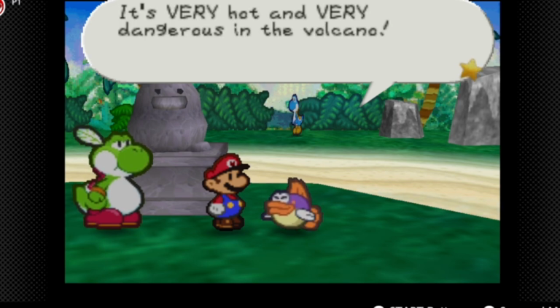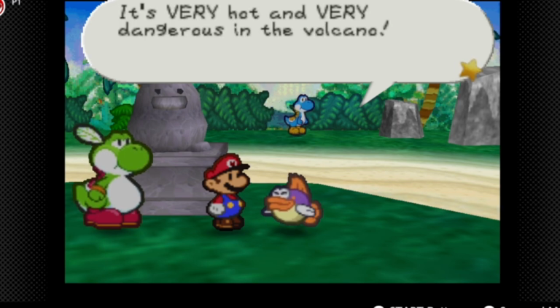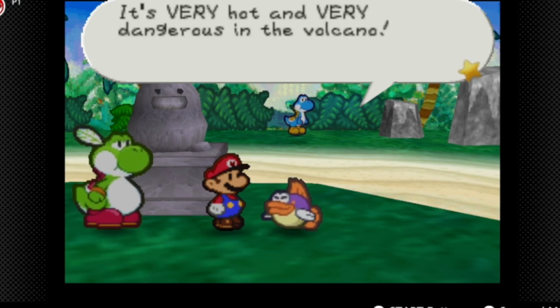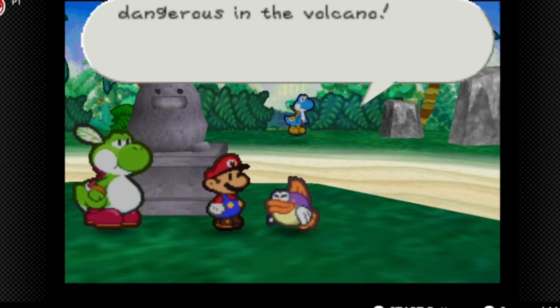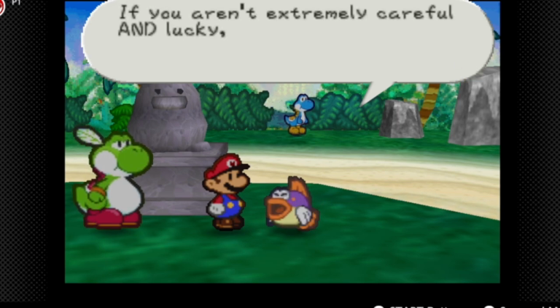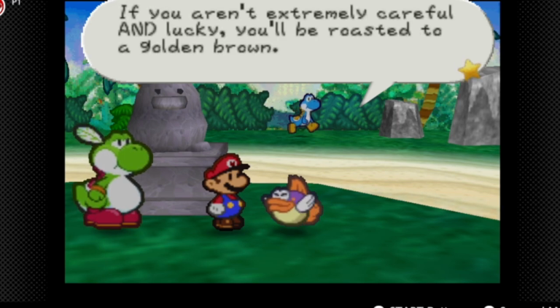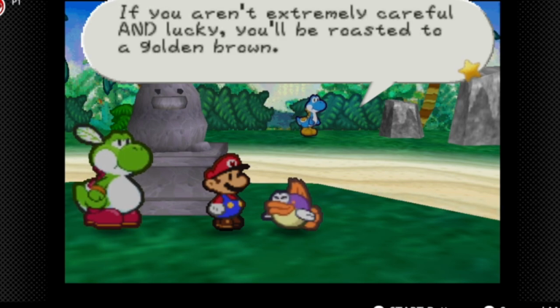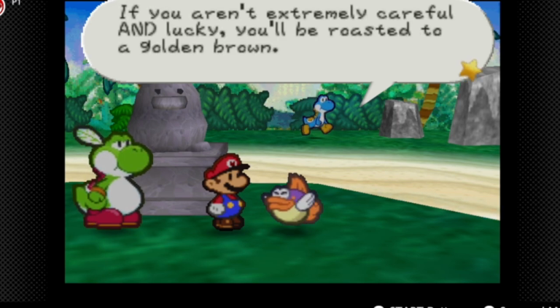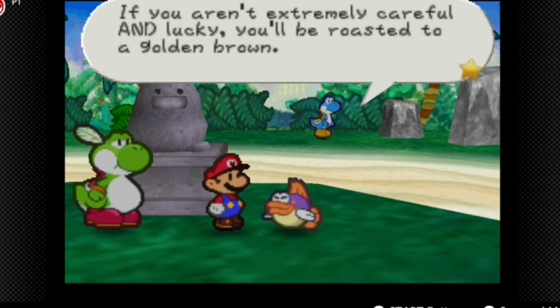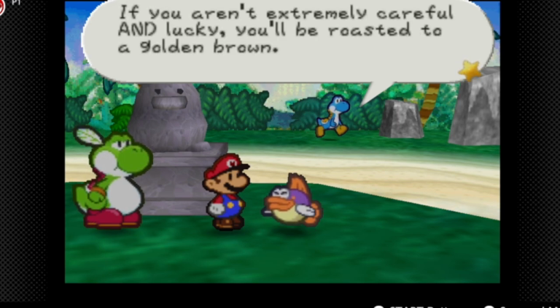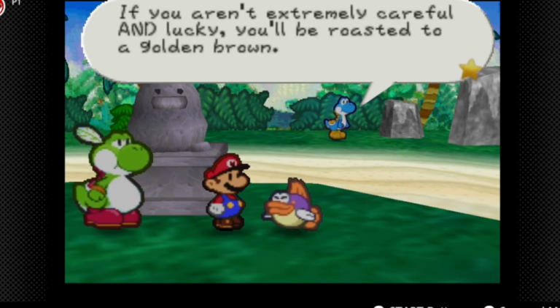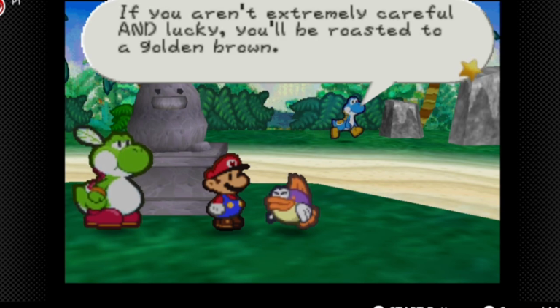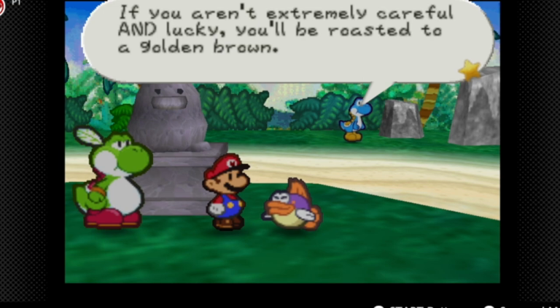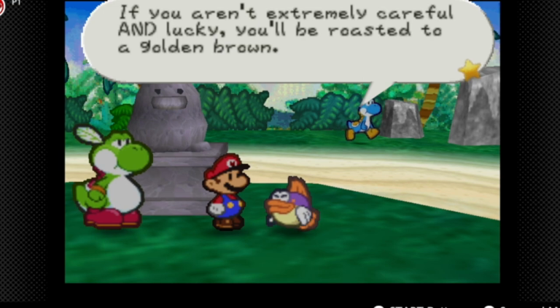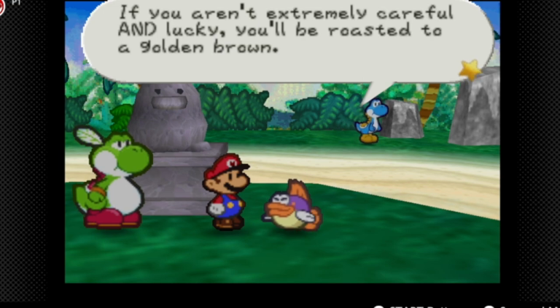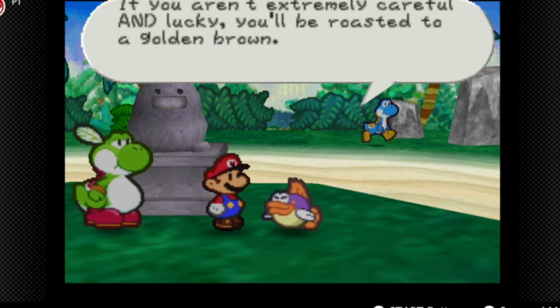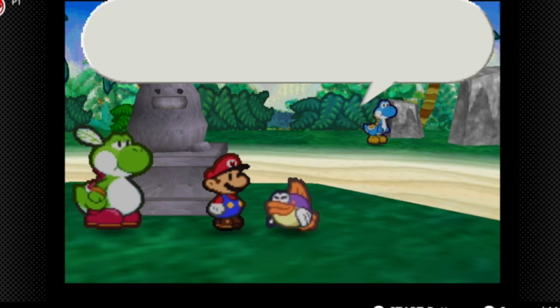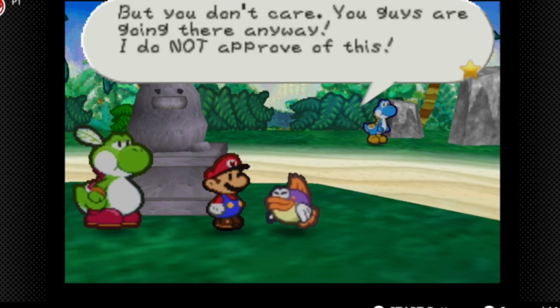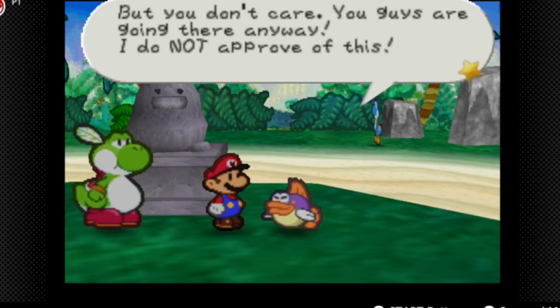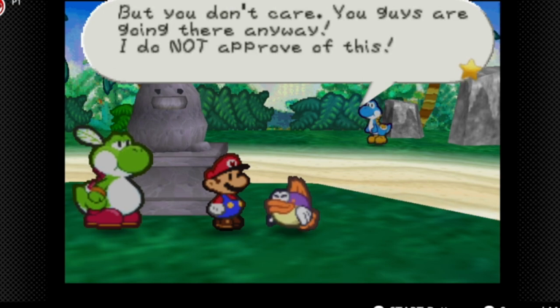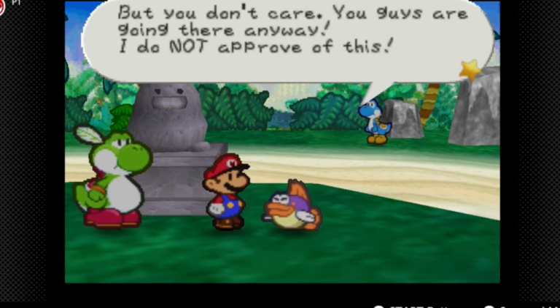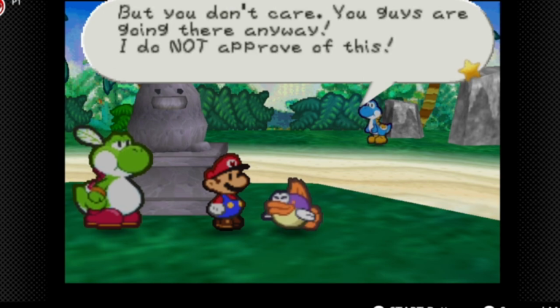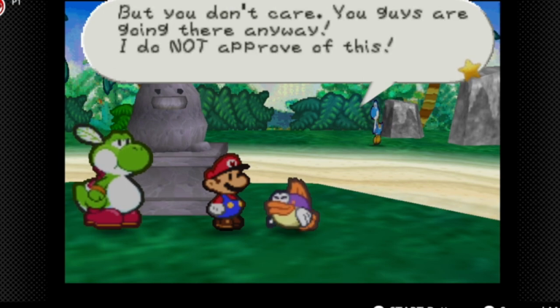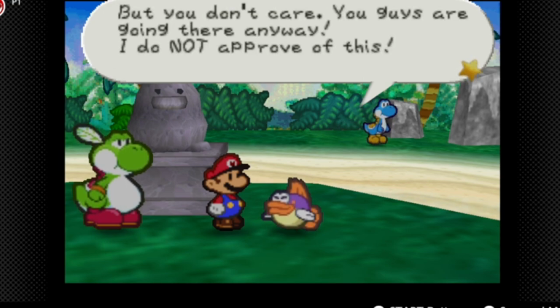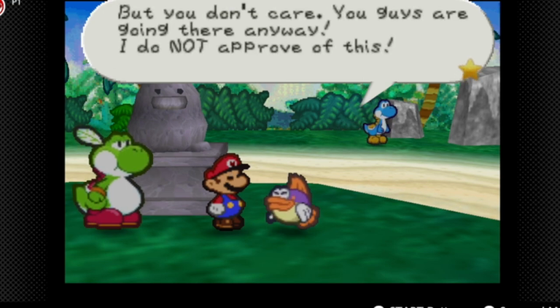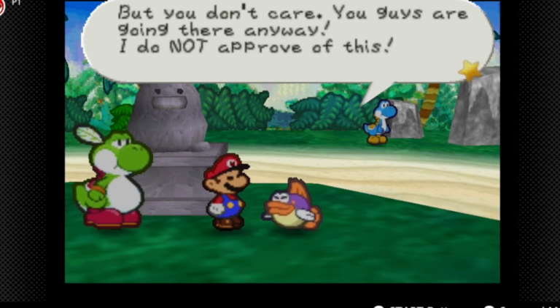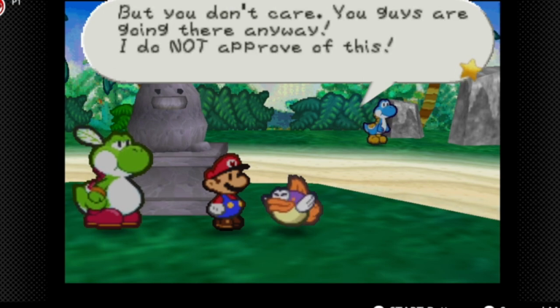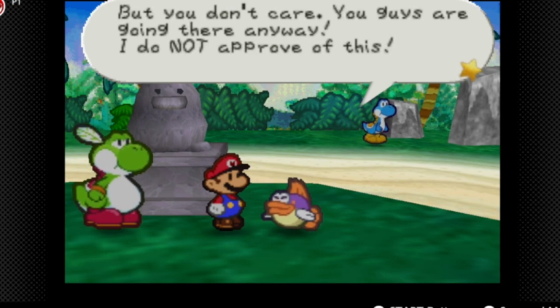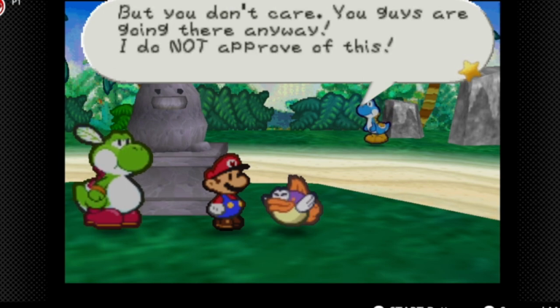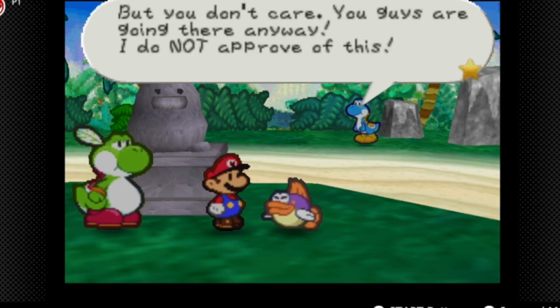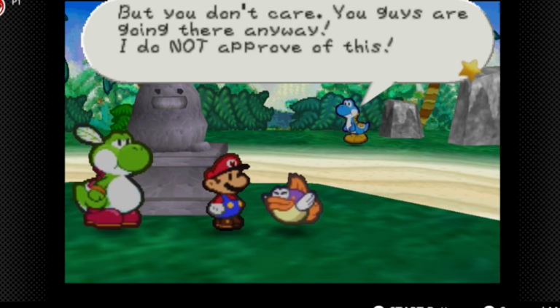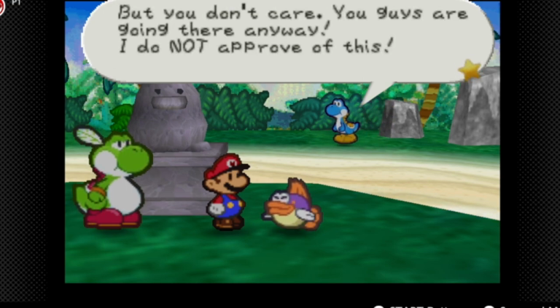If anyone can help you reach the volcano, it's definitely Raphael the Raven. If you aren't capable and lucky, you'll end up golden brown. Oh, you don't care — you guys are going in there anyway.